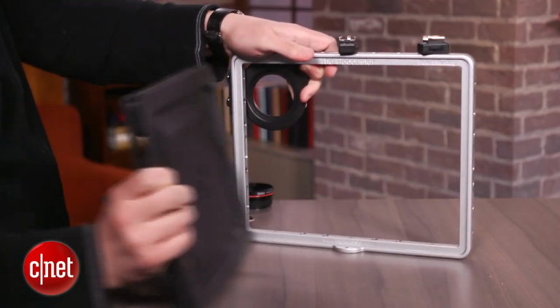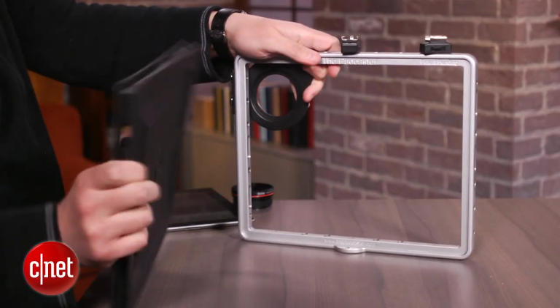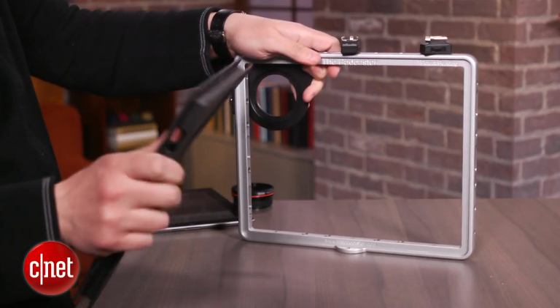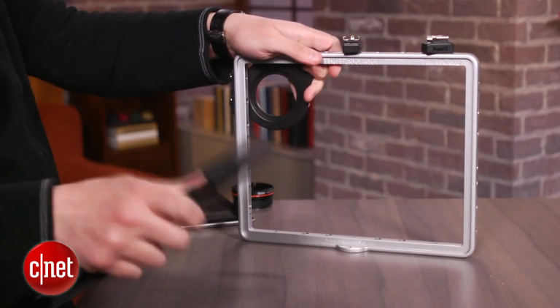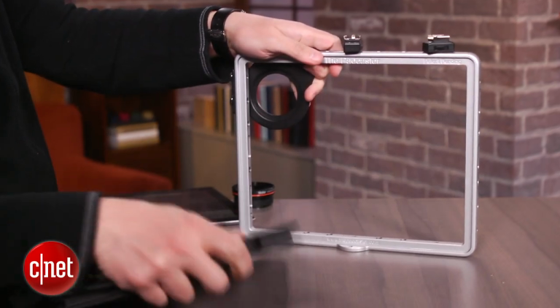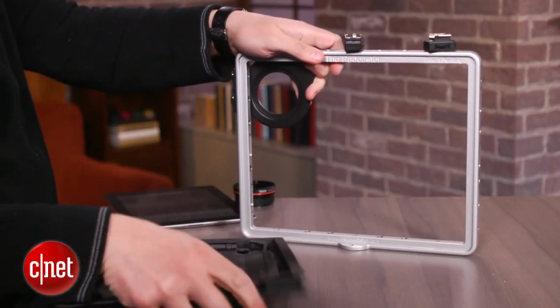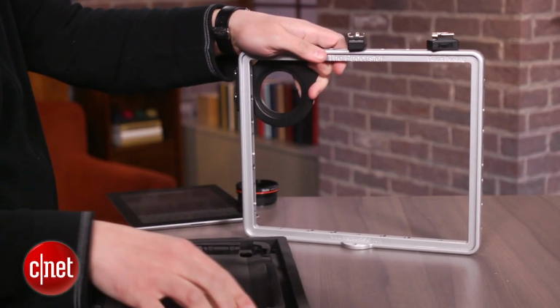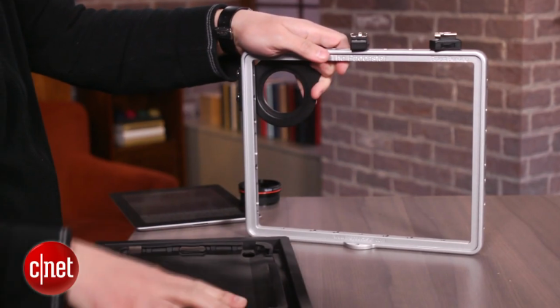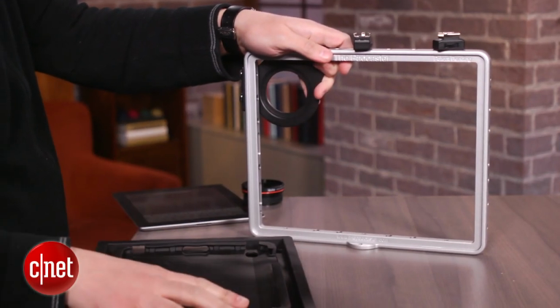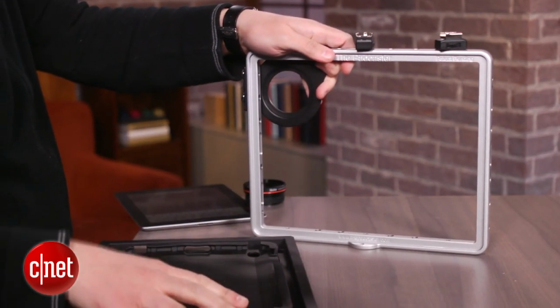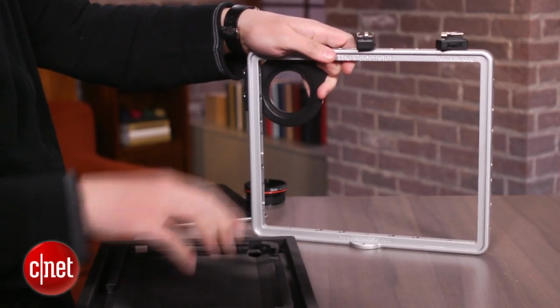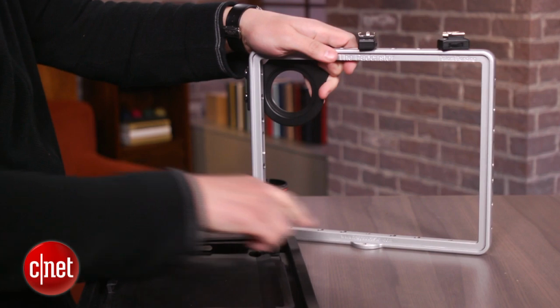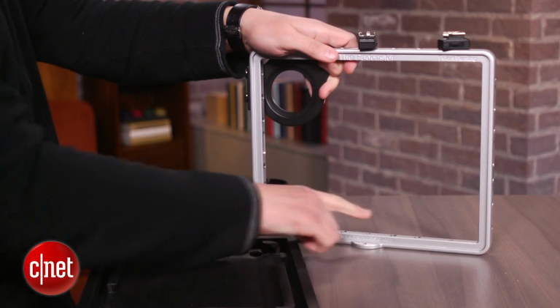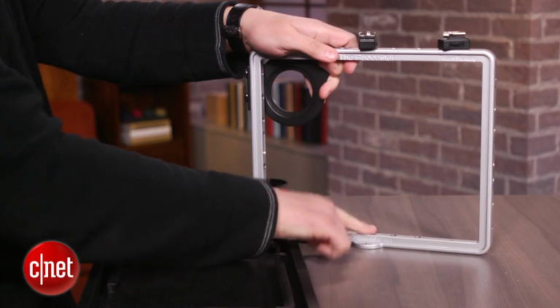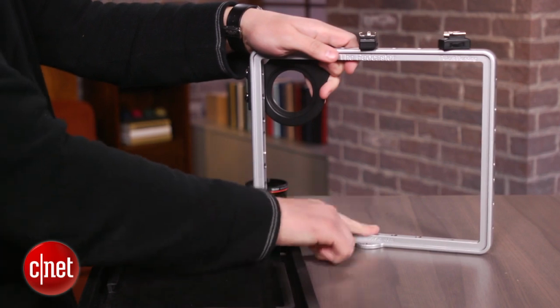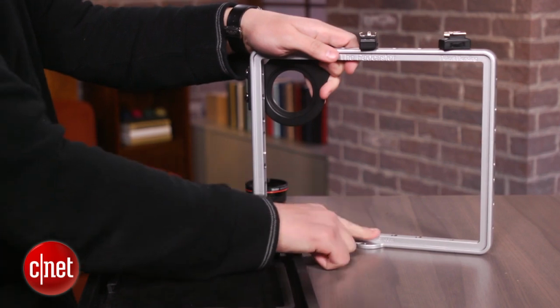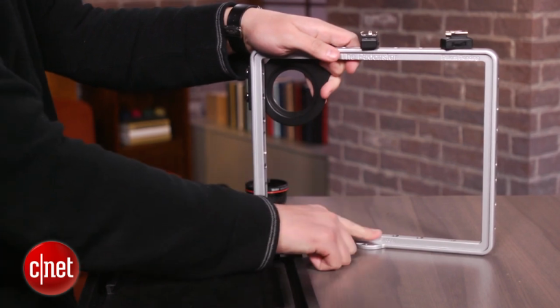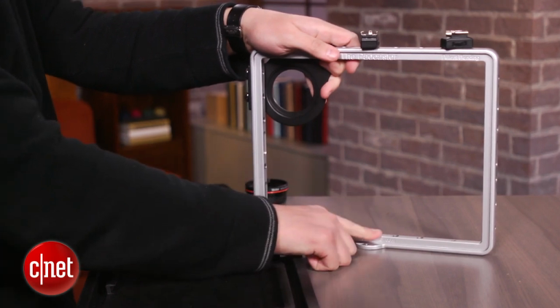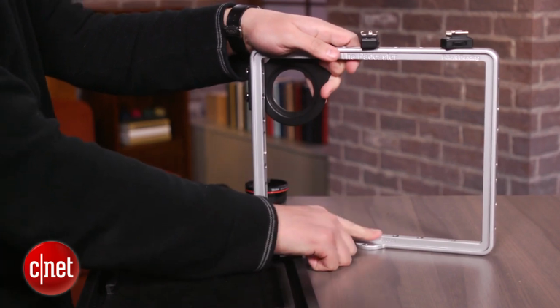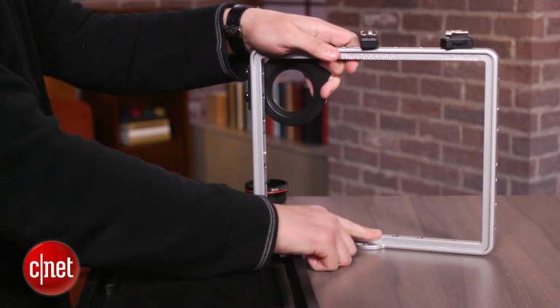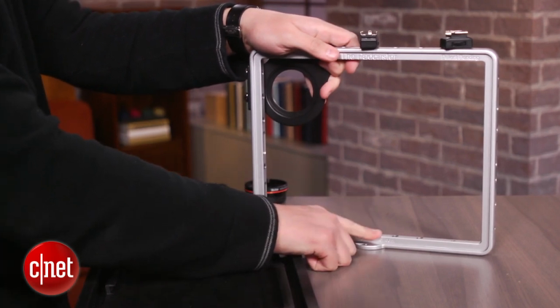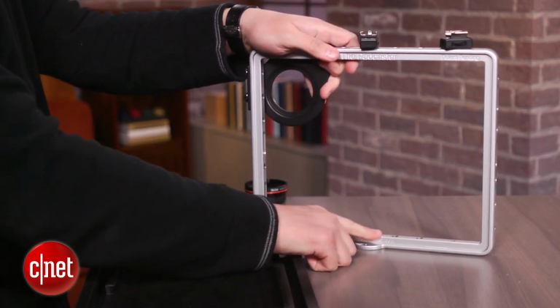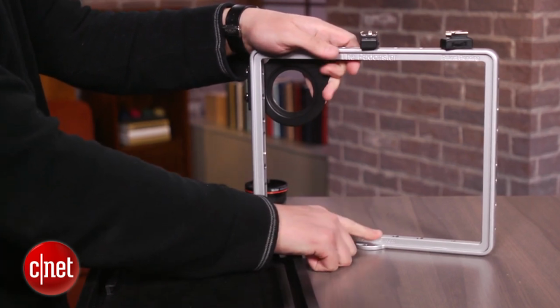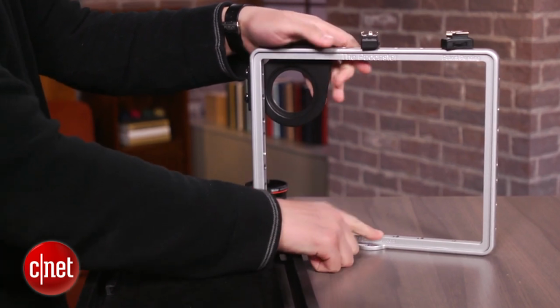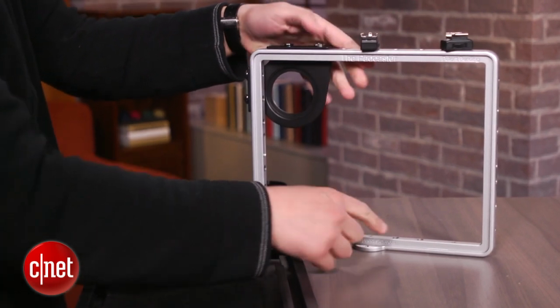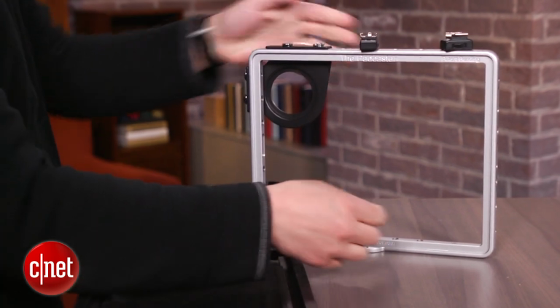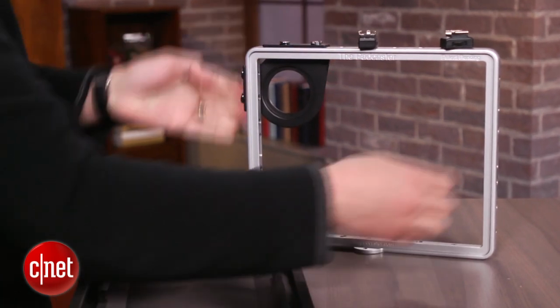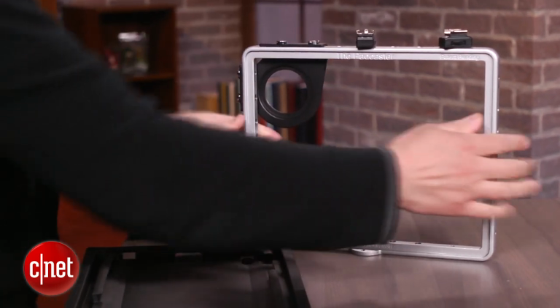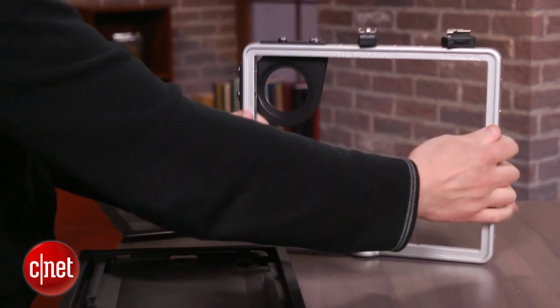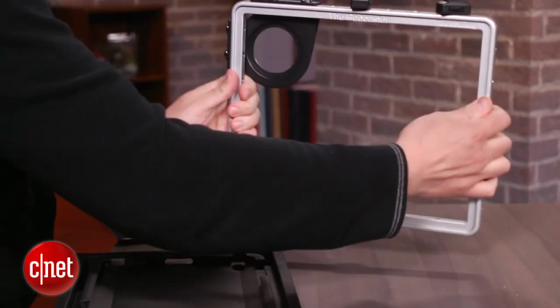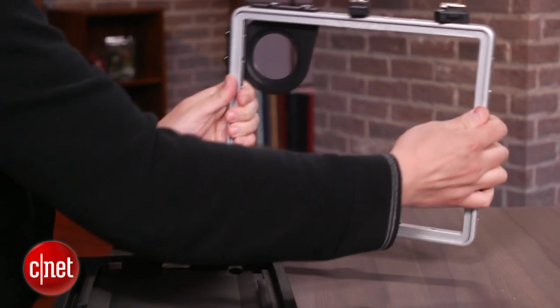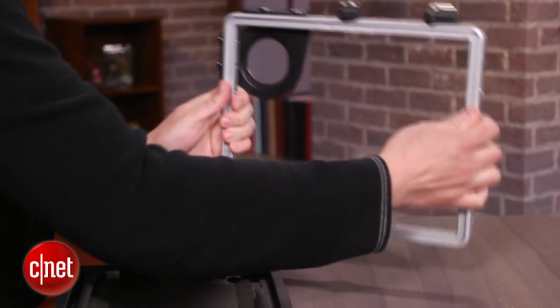Also, if you shoot video with an SLR, you can pull out the insert and use it as a cage.